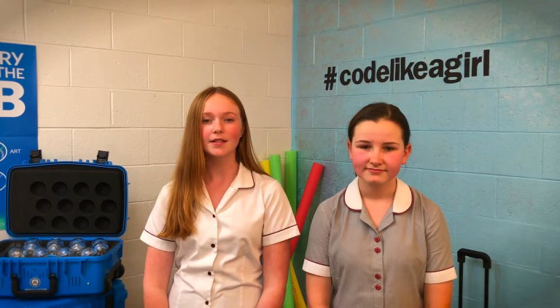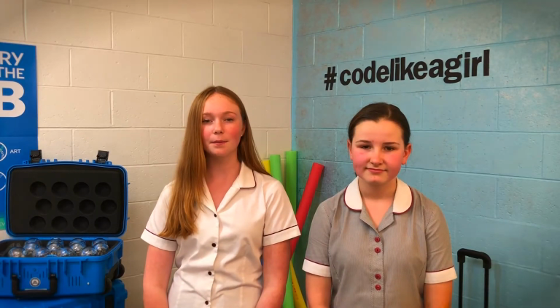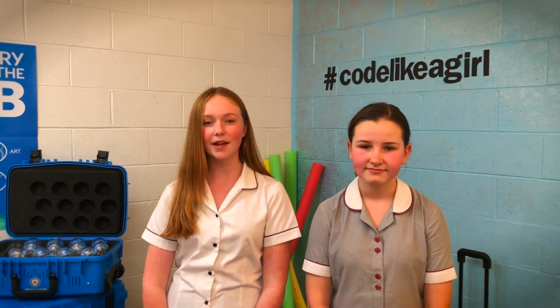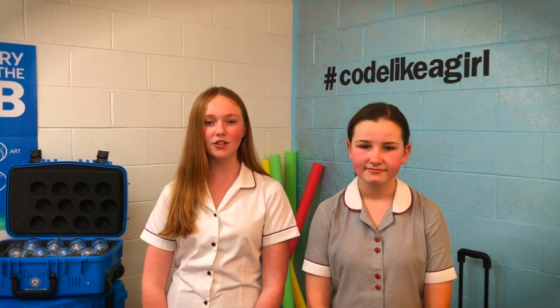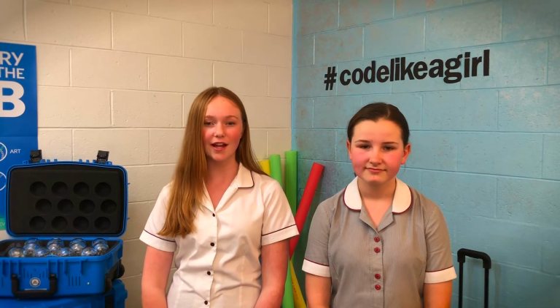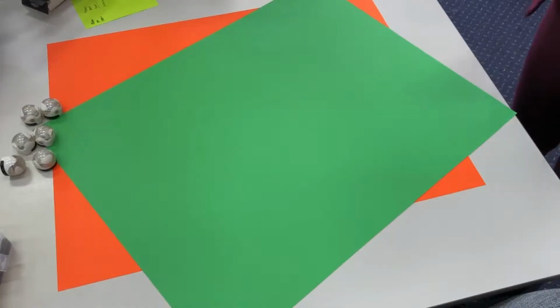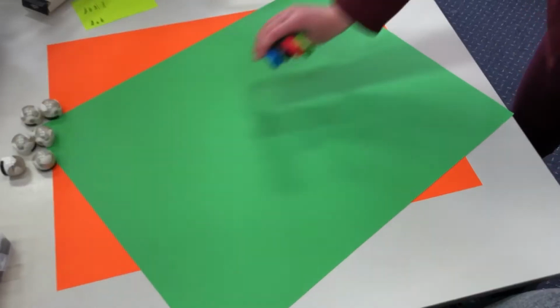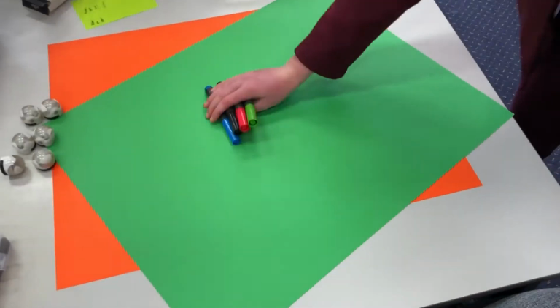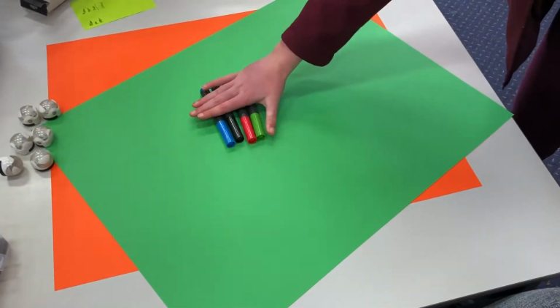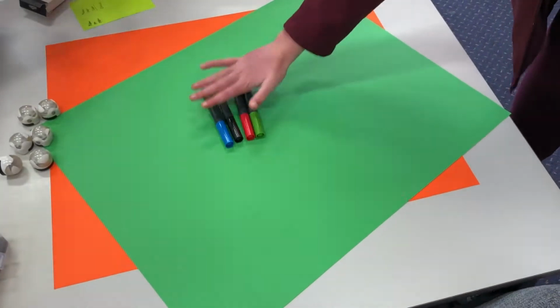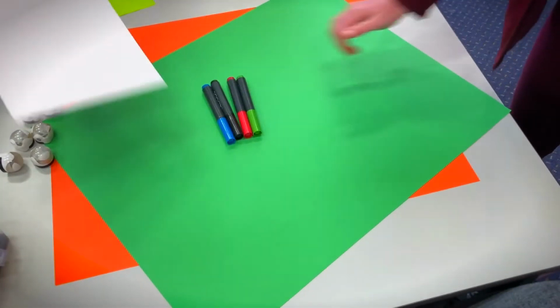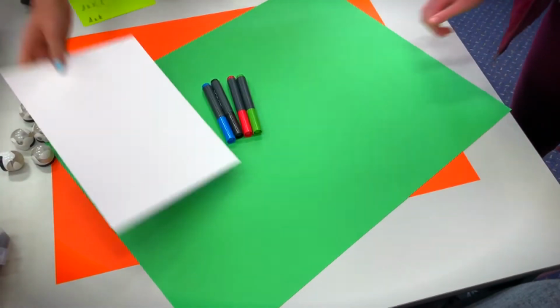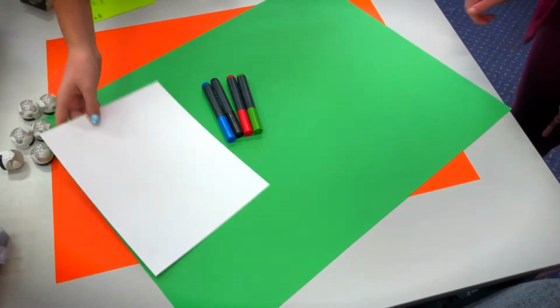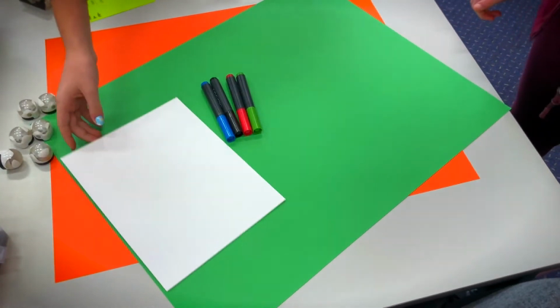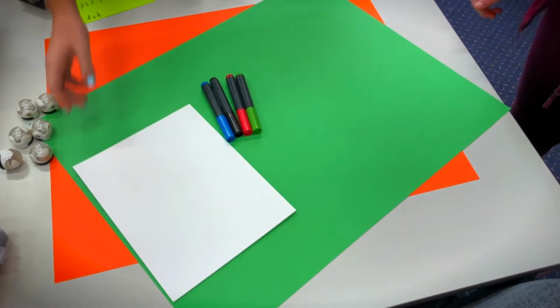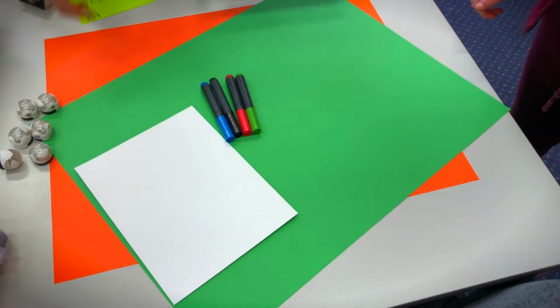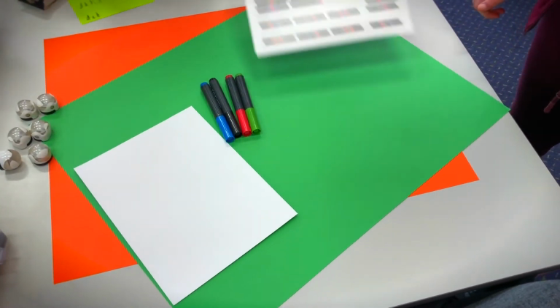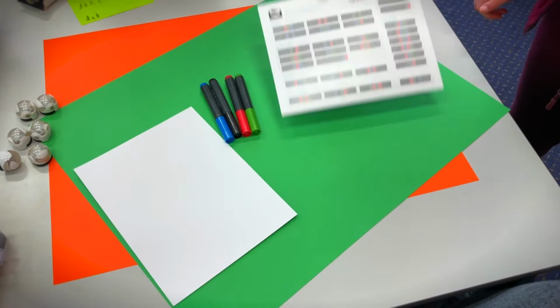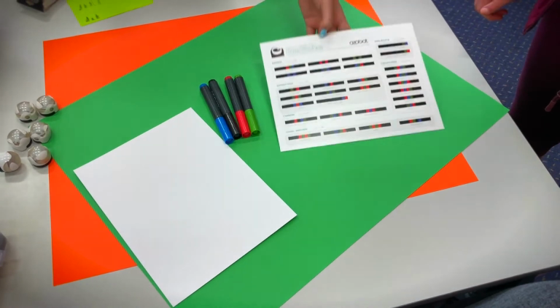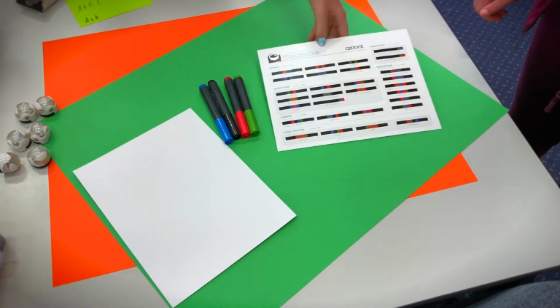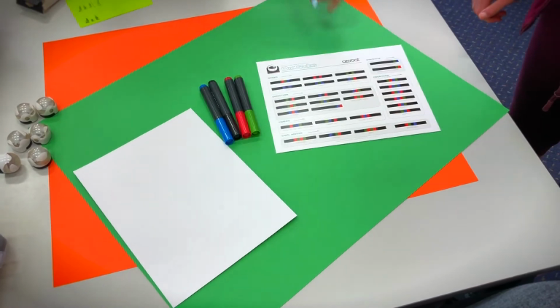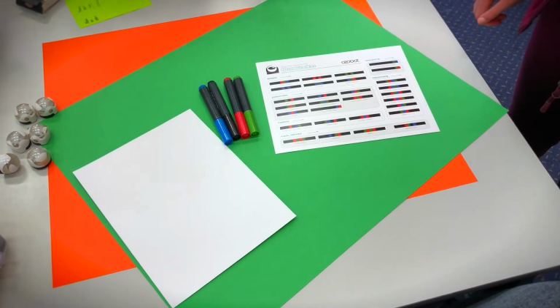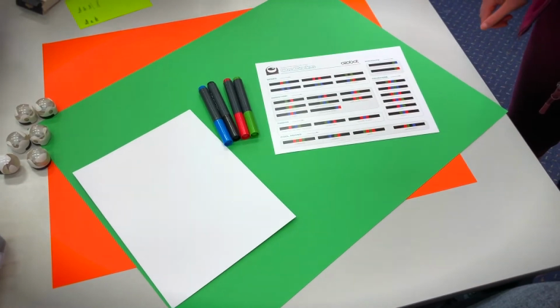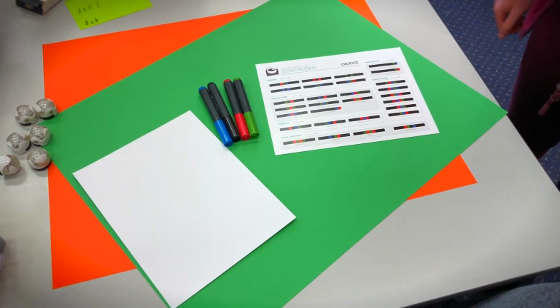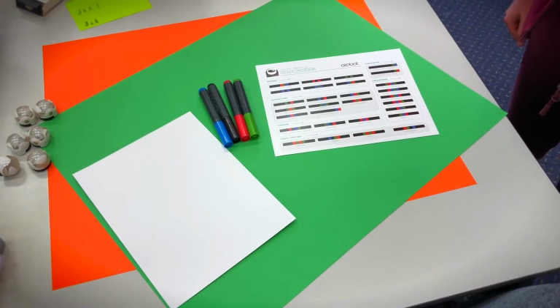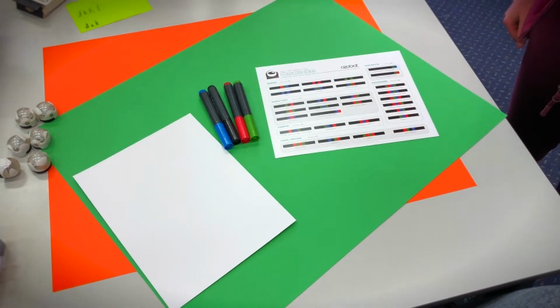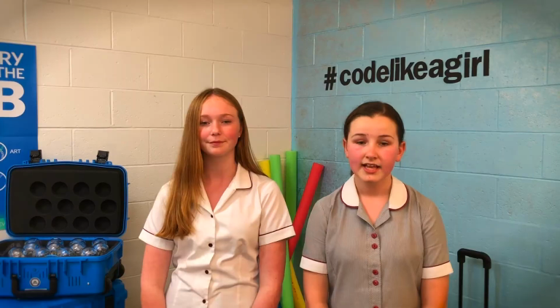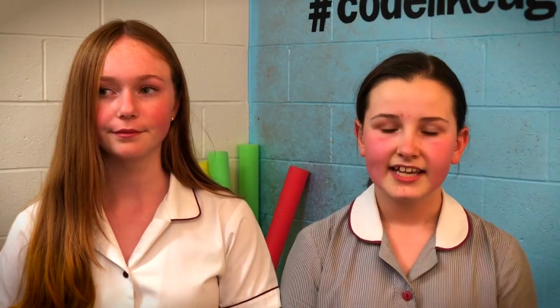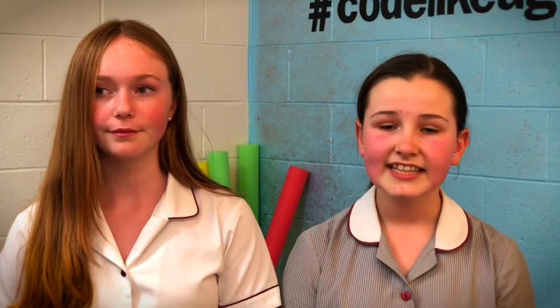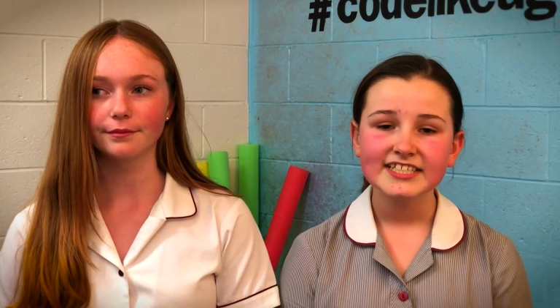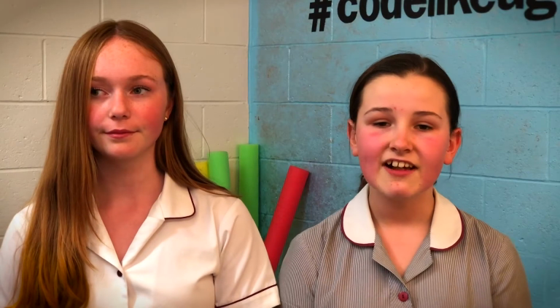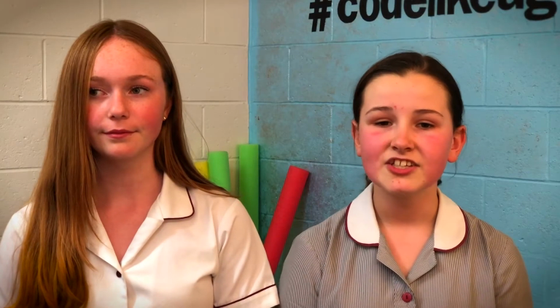To complete the challenge you'll also need marker pens, an A4 piece of paper, and a reference chart.